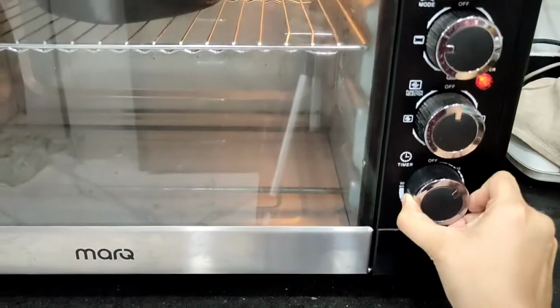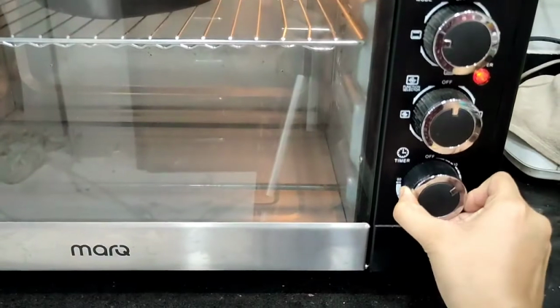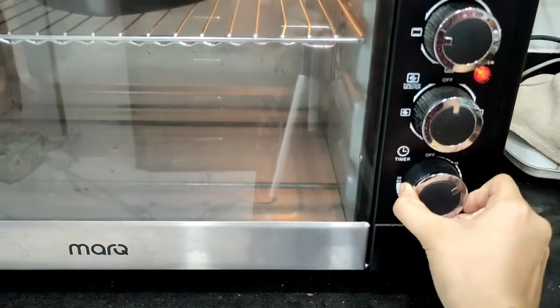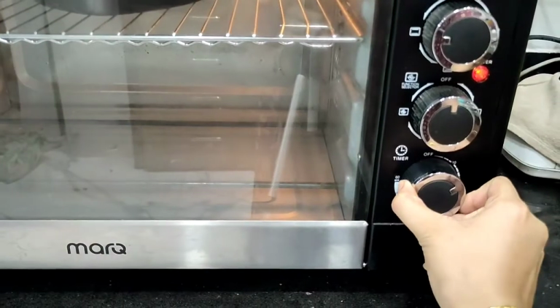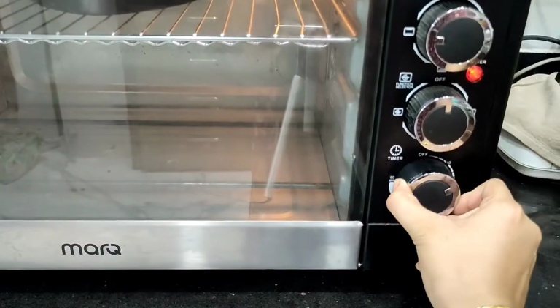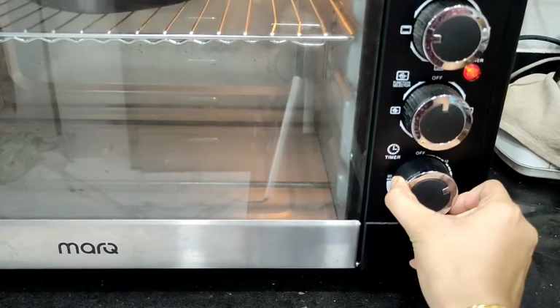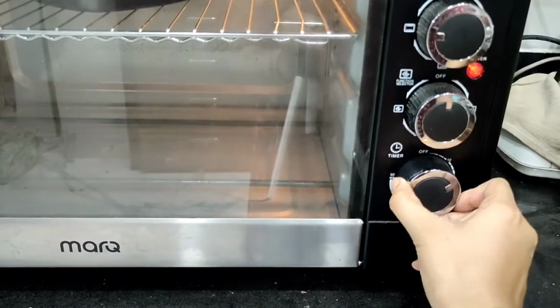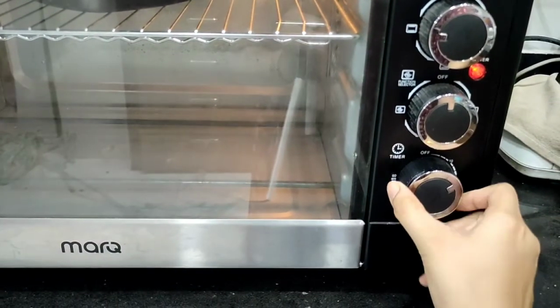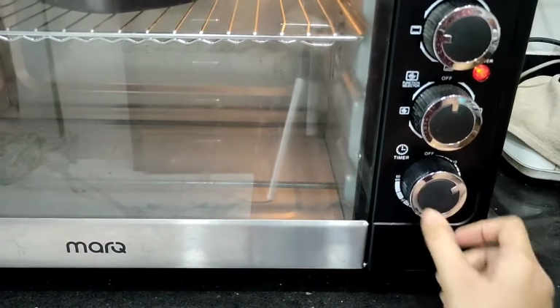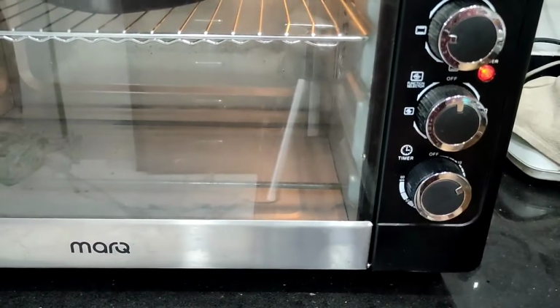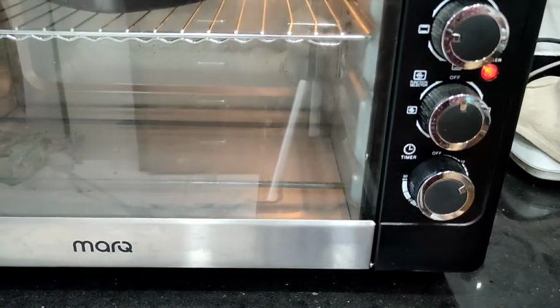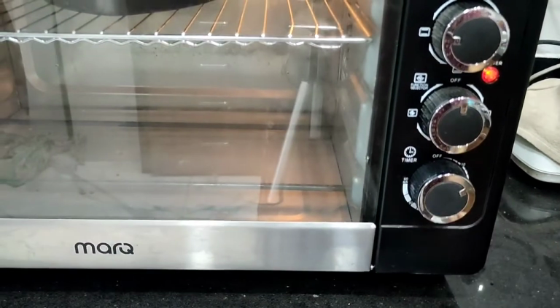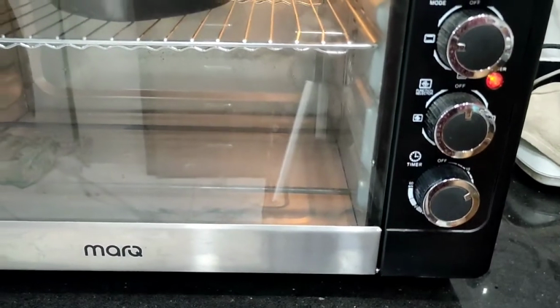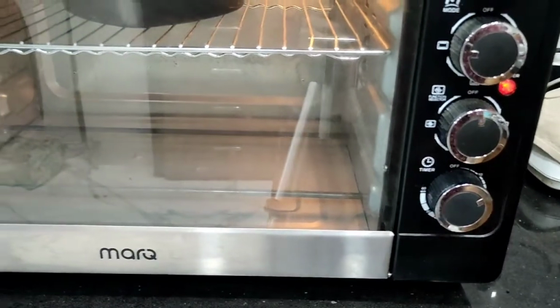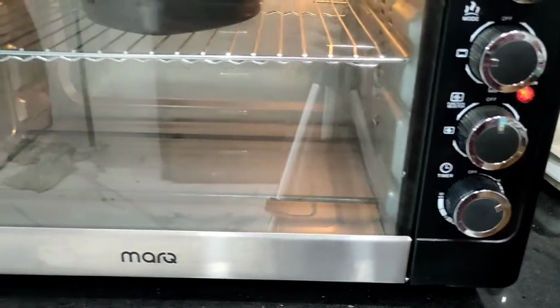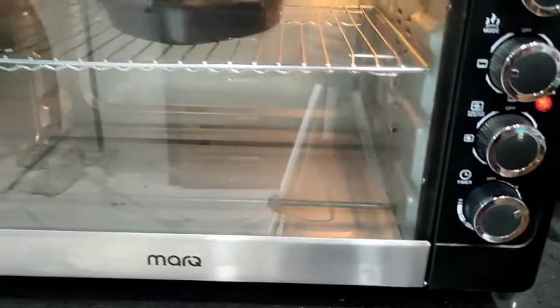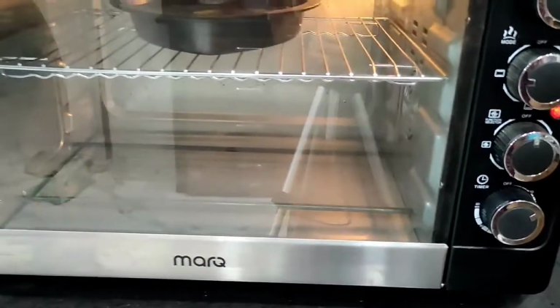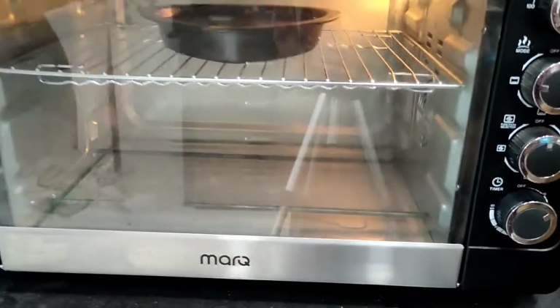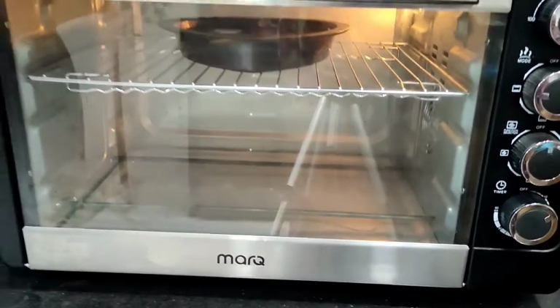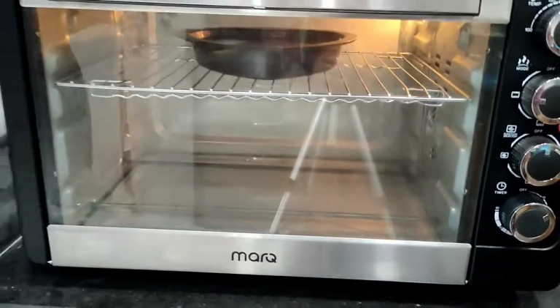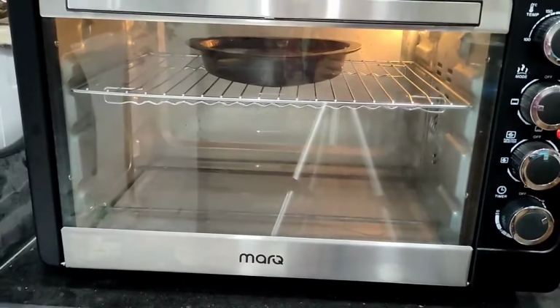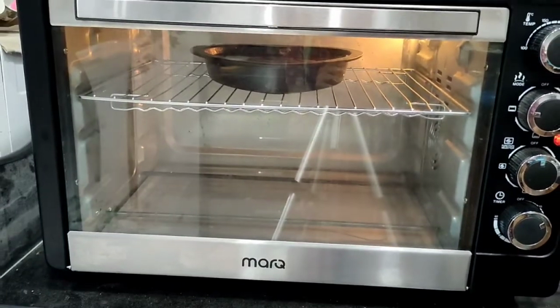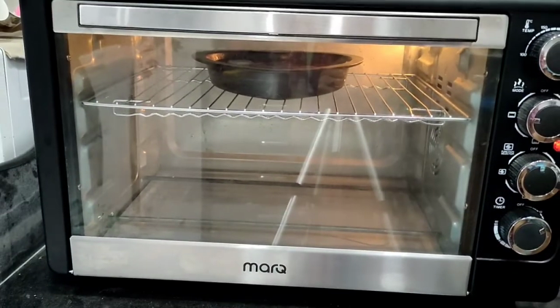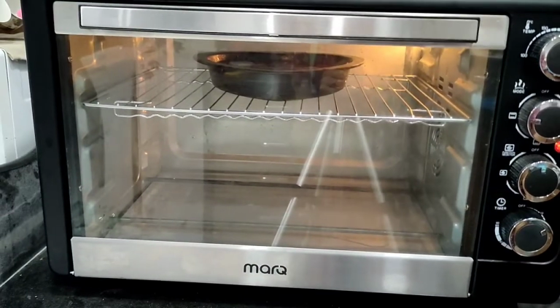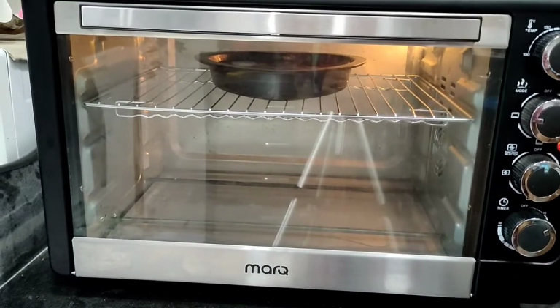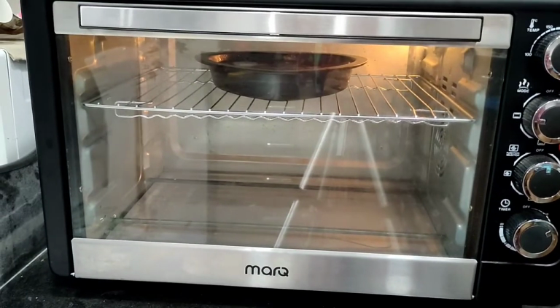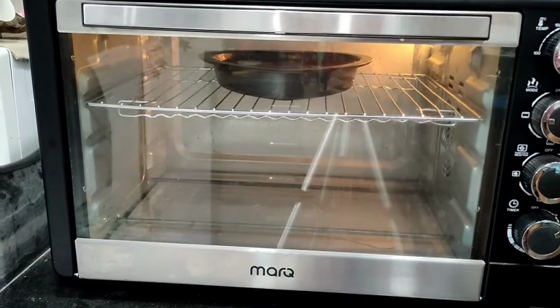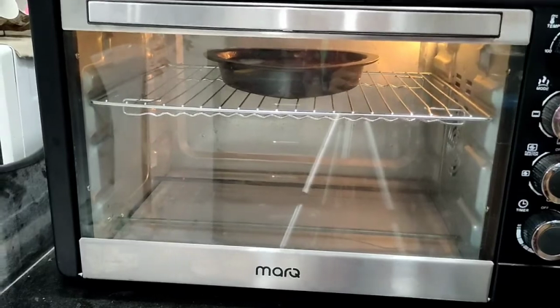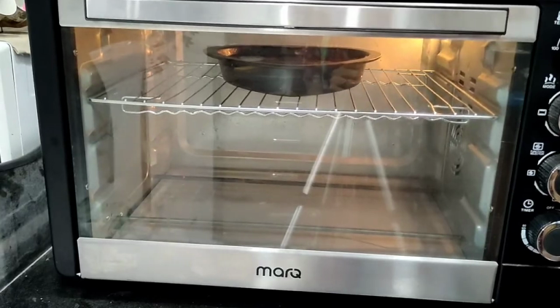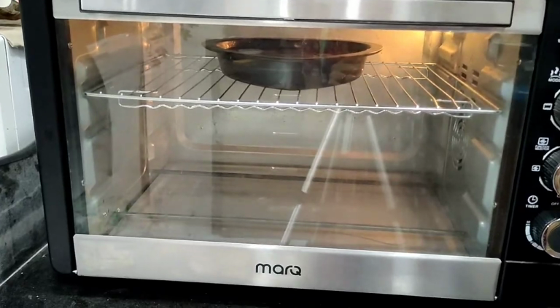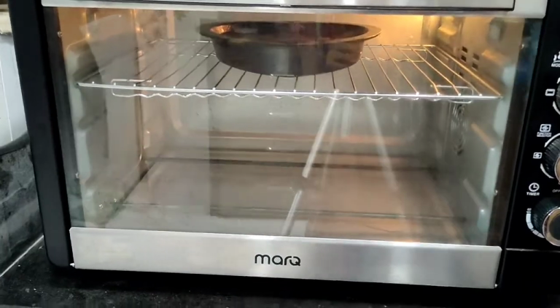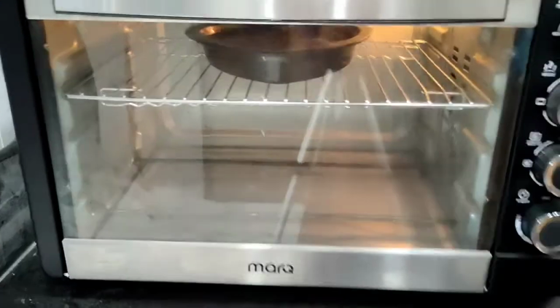I will give it a little low flame and make it a little nice cake, ready.